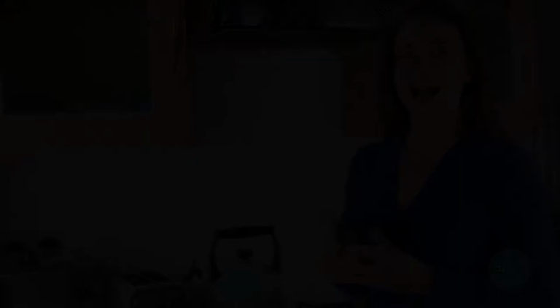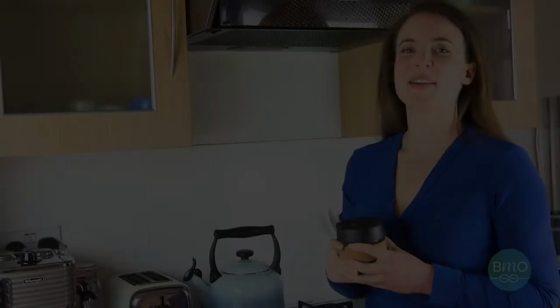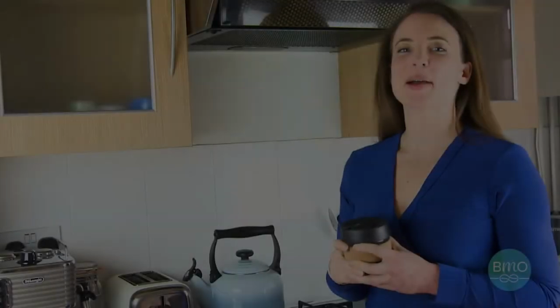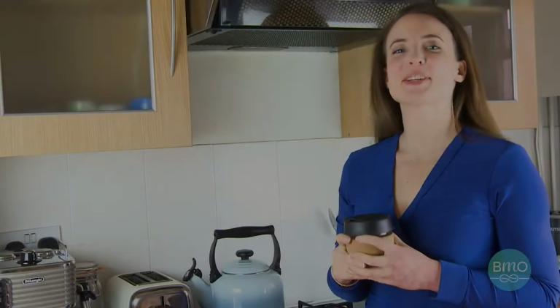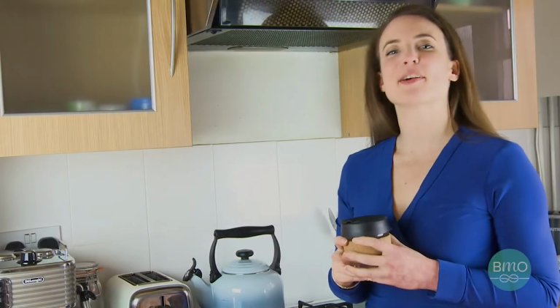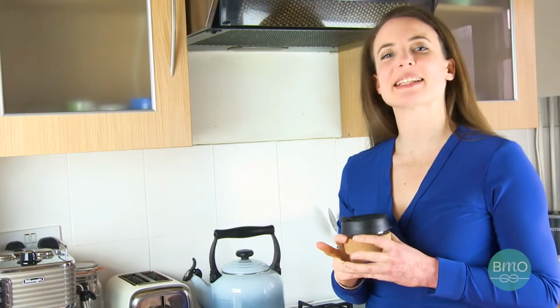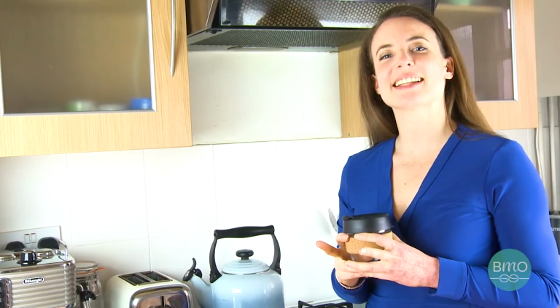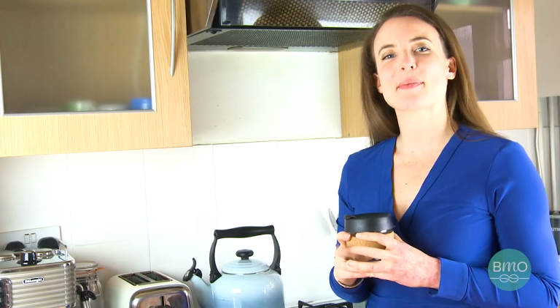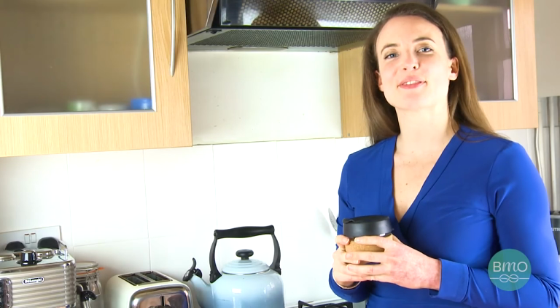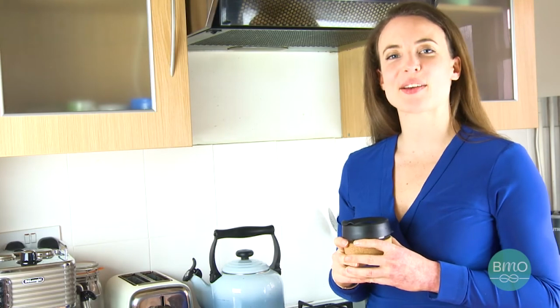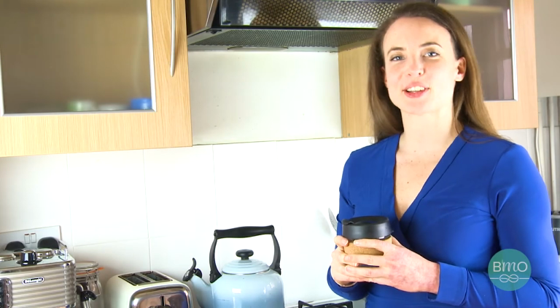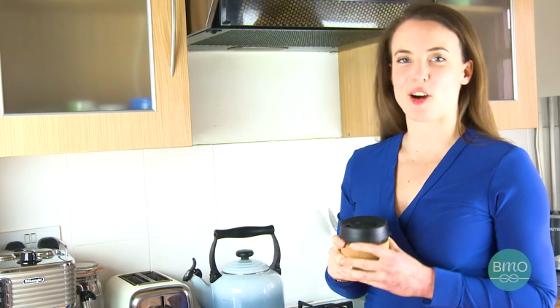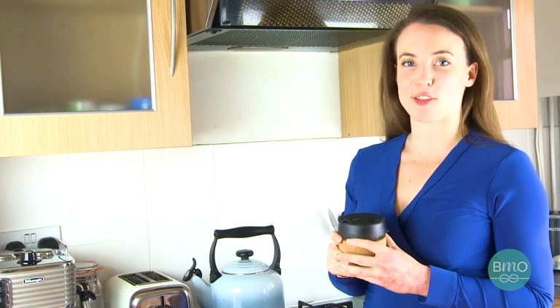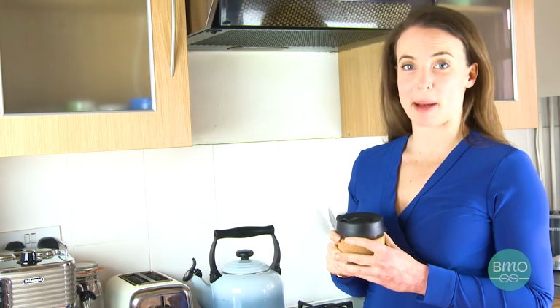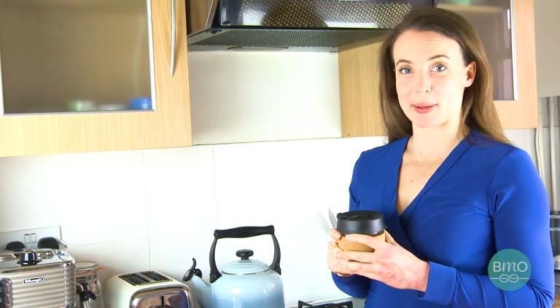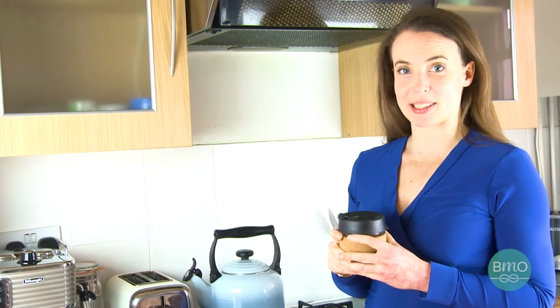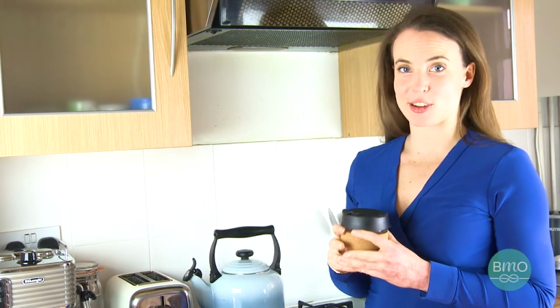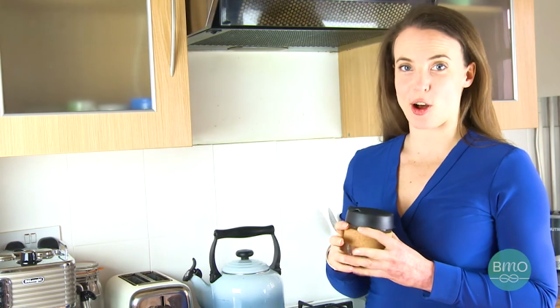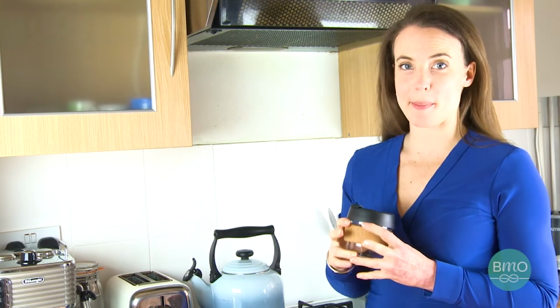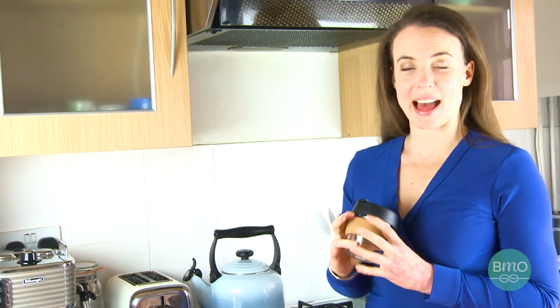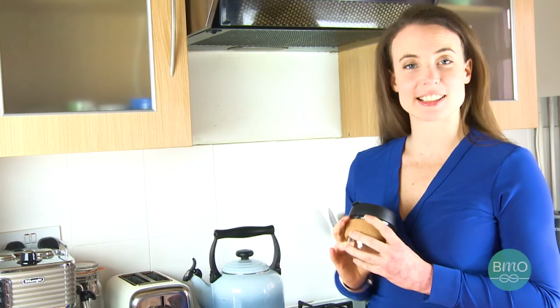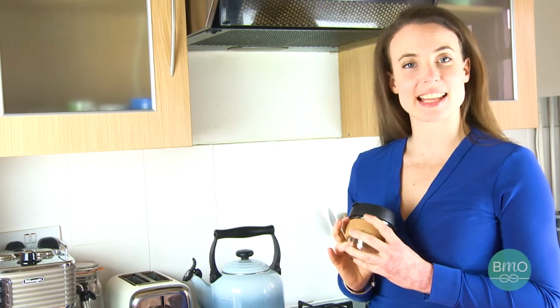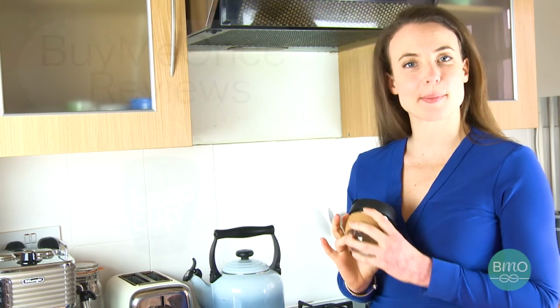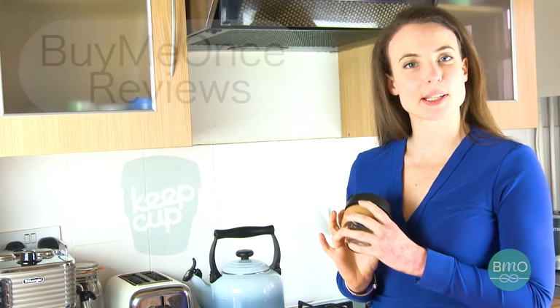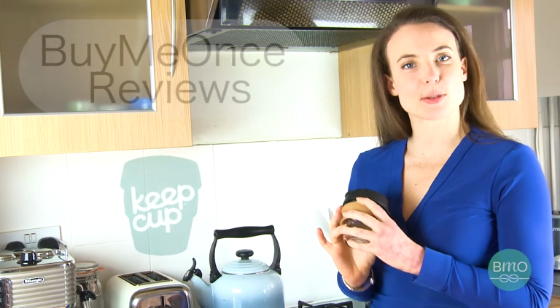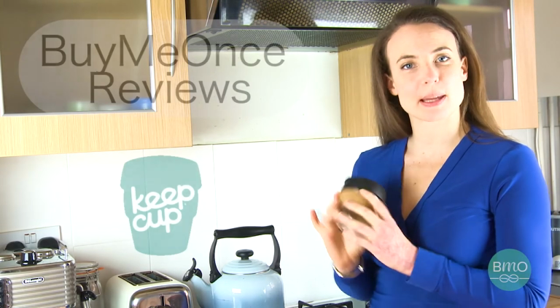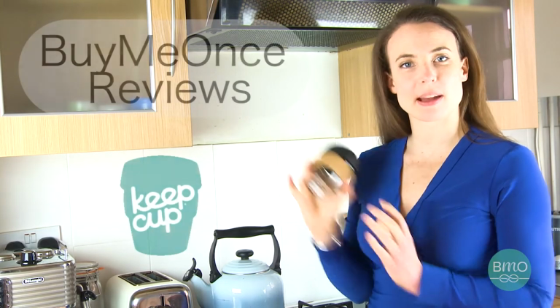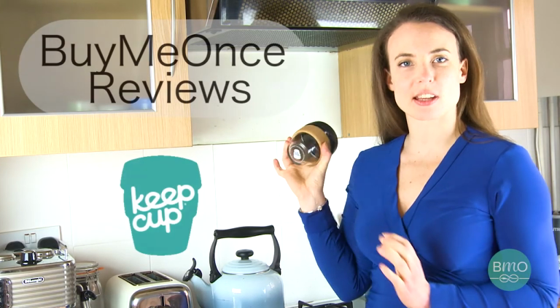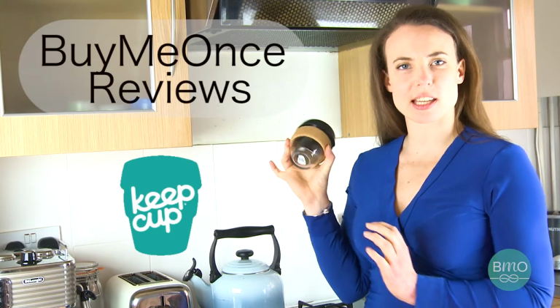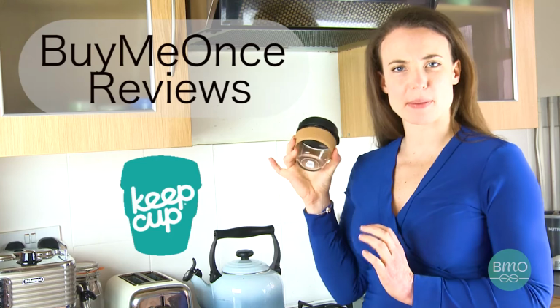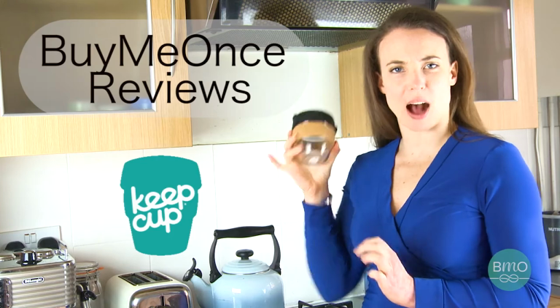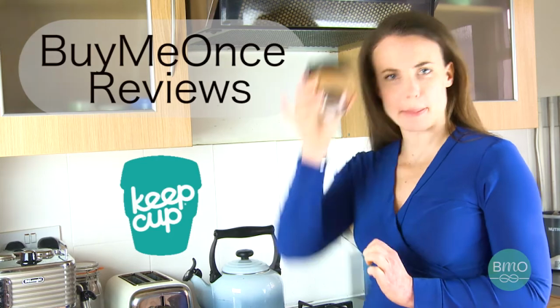Hello, I'm Tara Button. I'm the founder of BuyMeOnce.com and today I'm going to be talking about the Keep Cup.